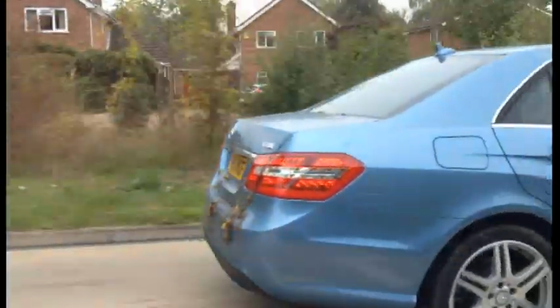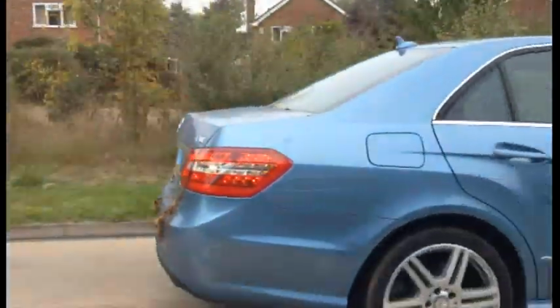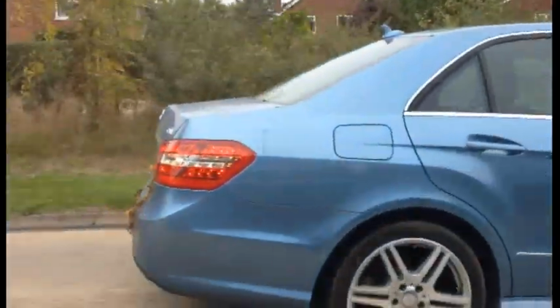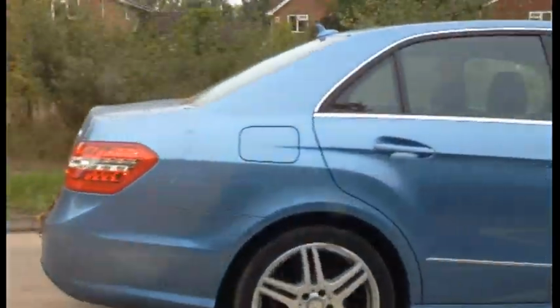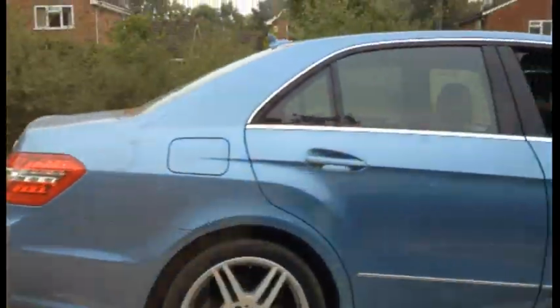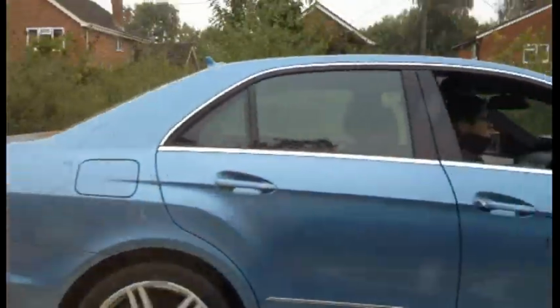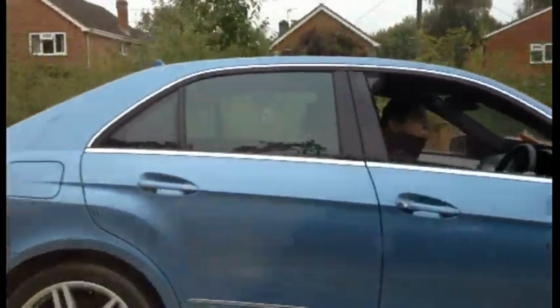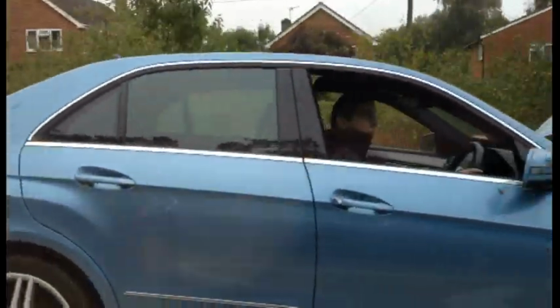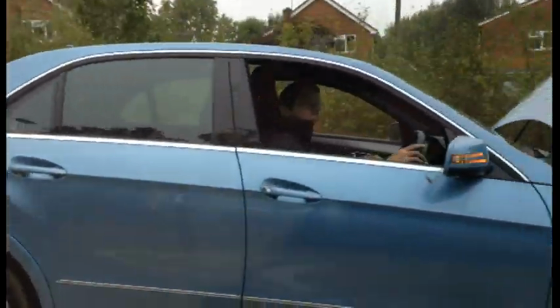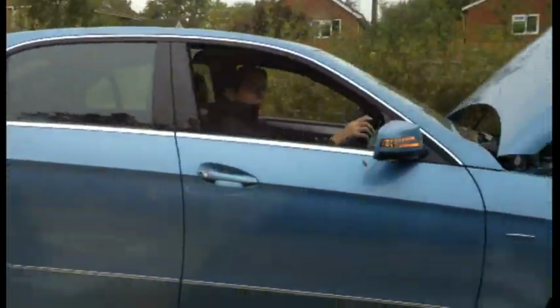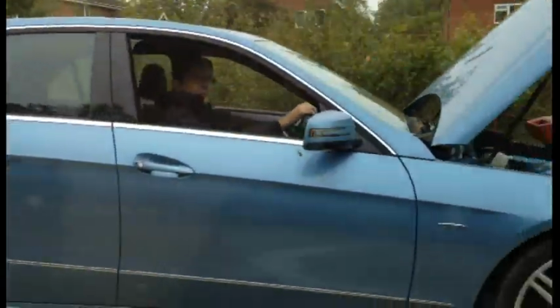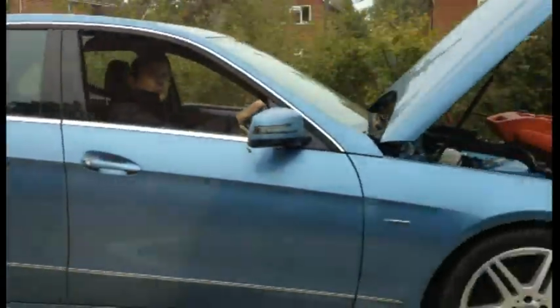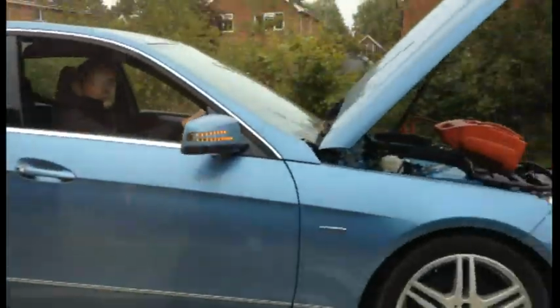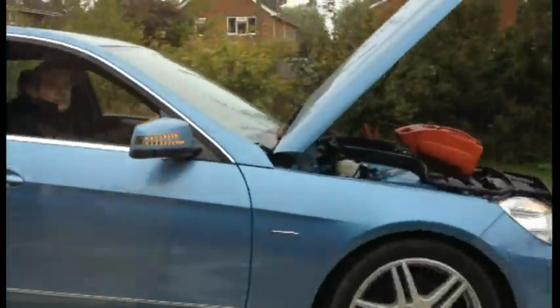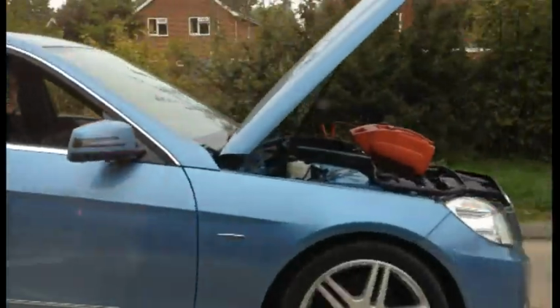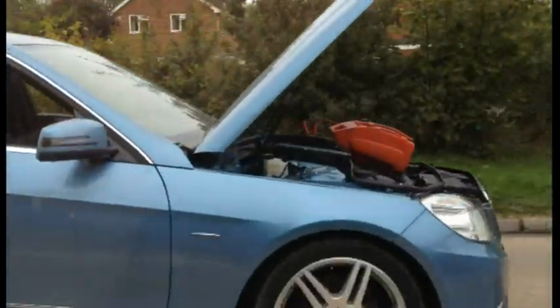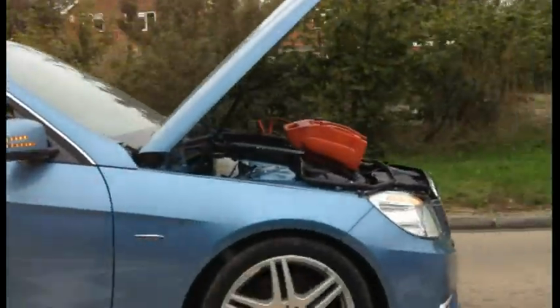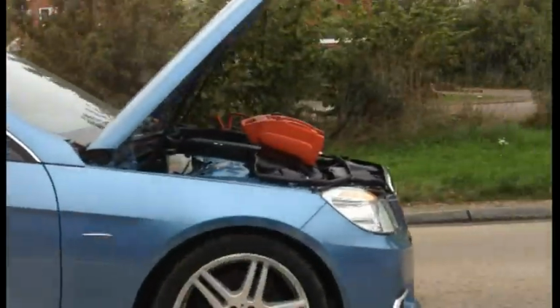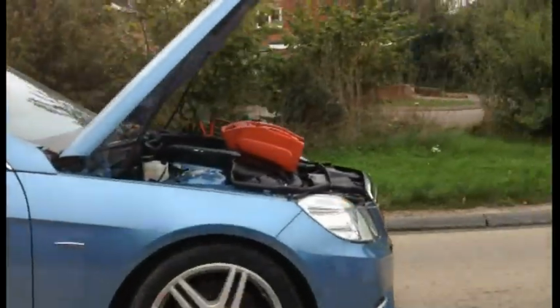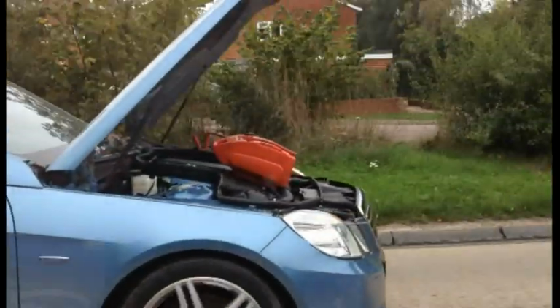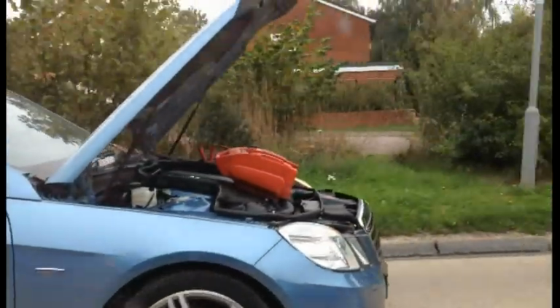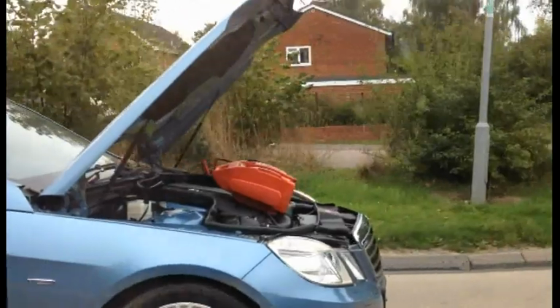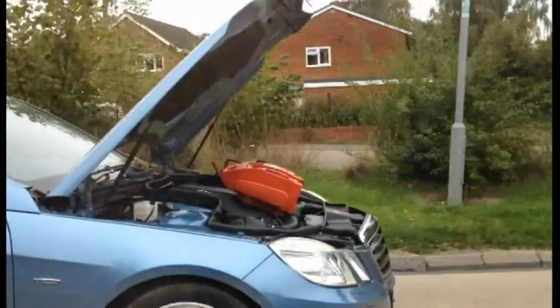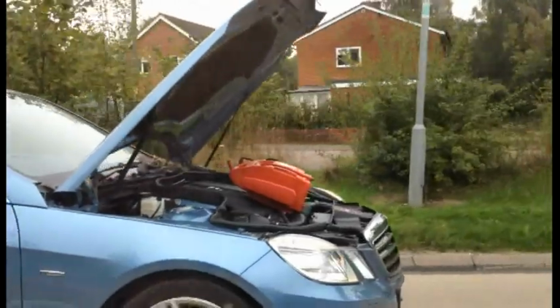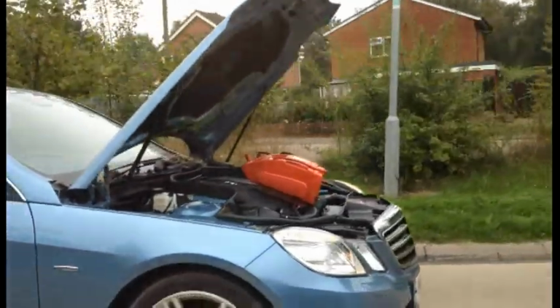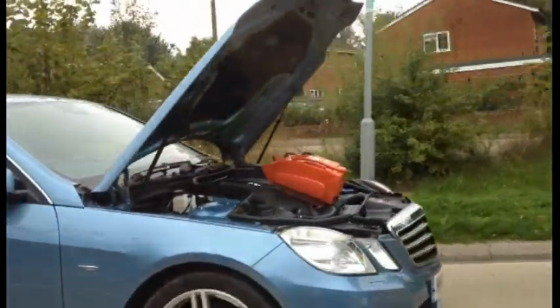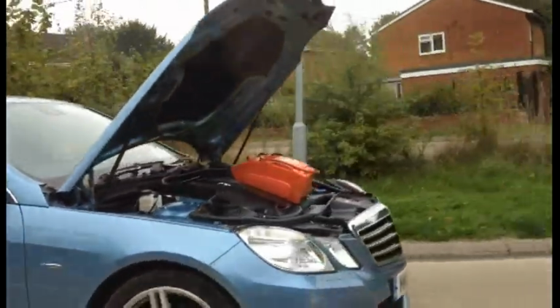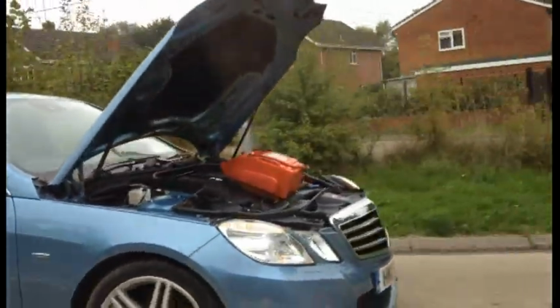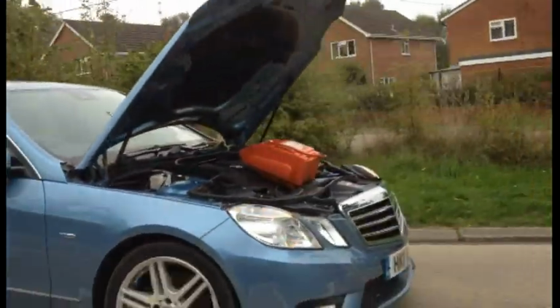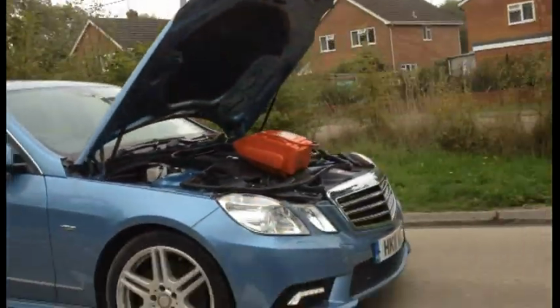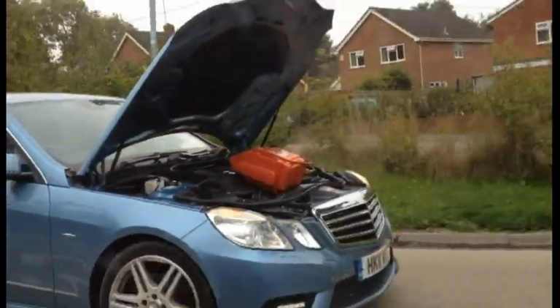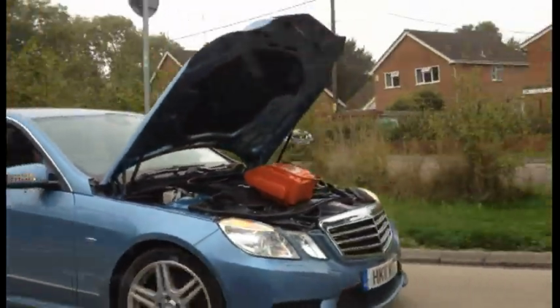Charging down the road, bonnet up with what experts say is a battery pack attached to the engine.